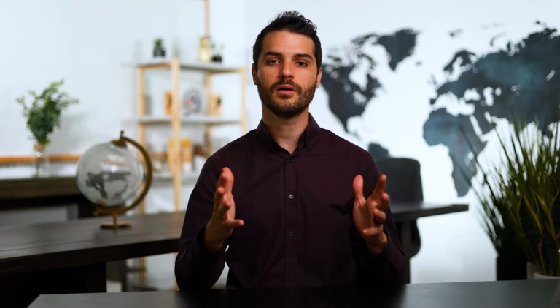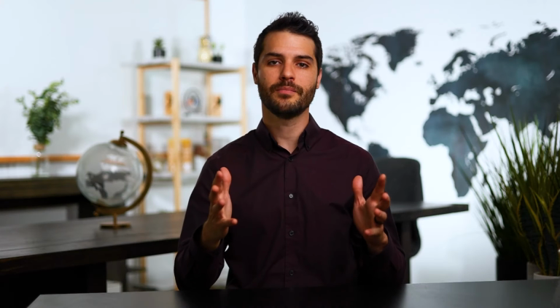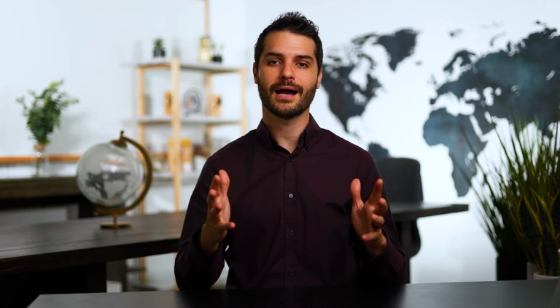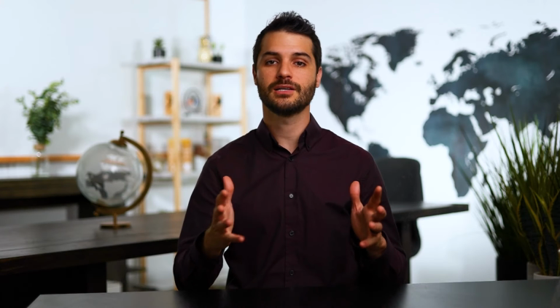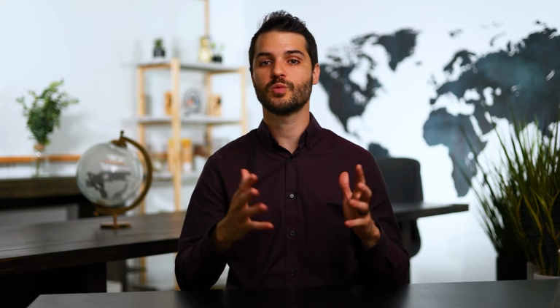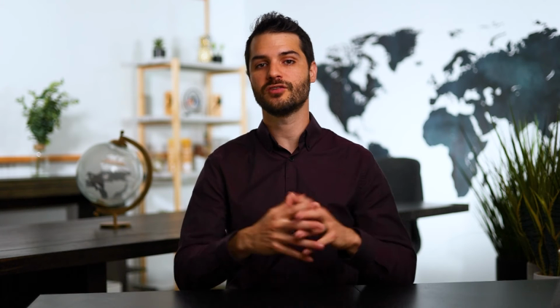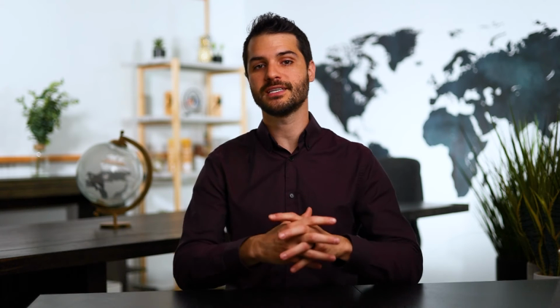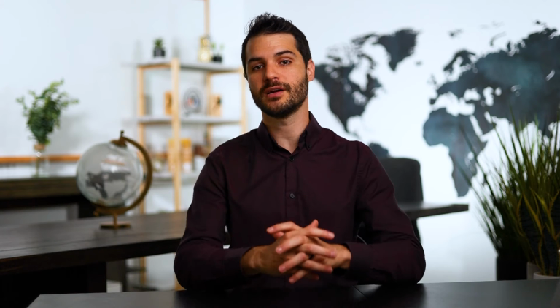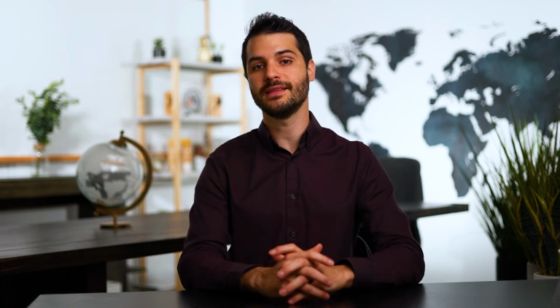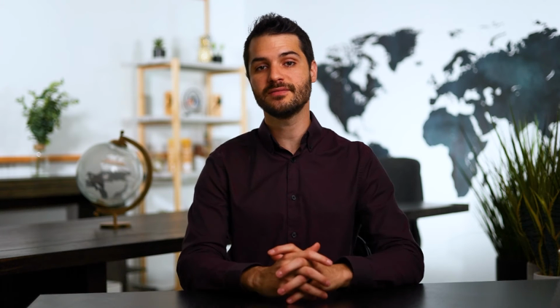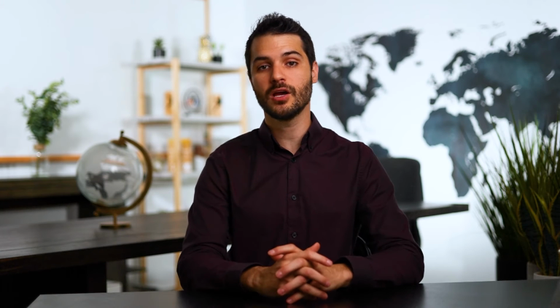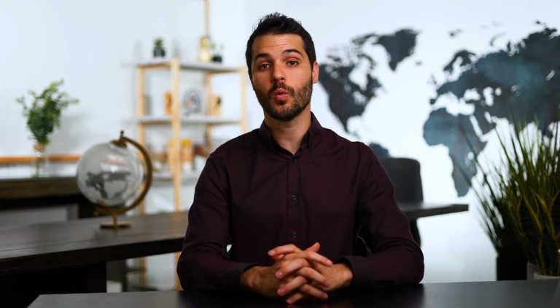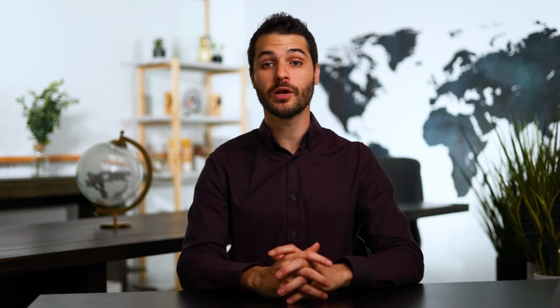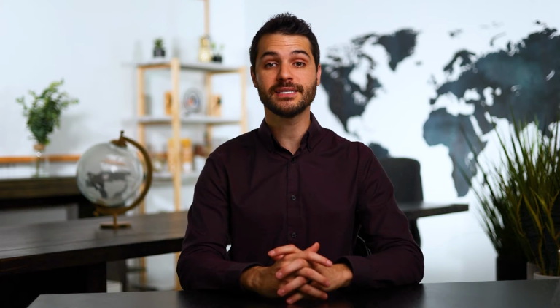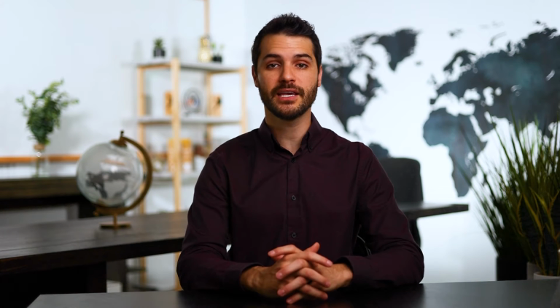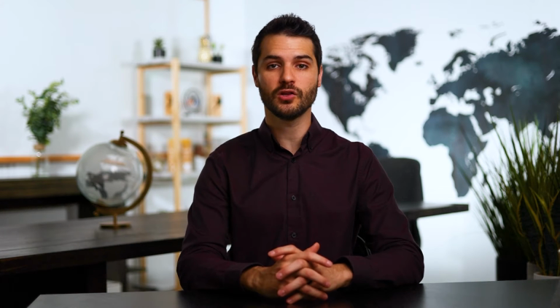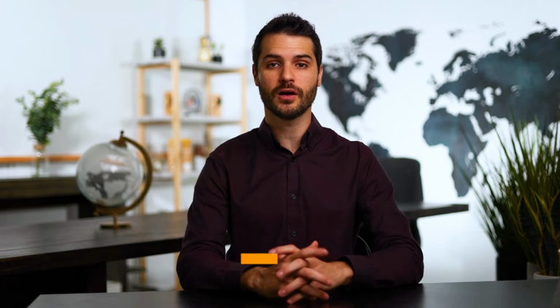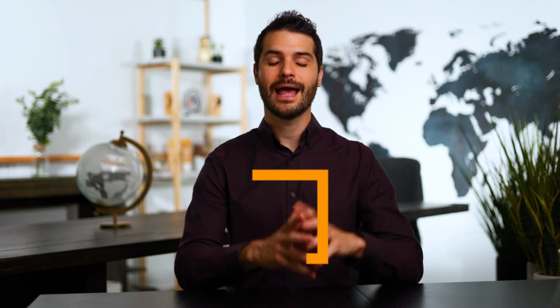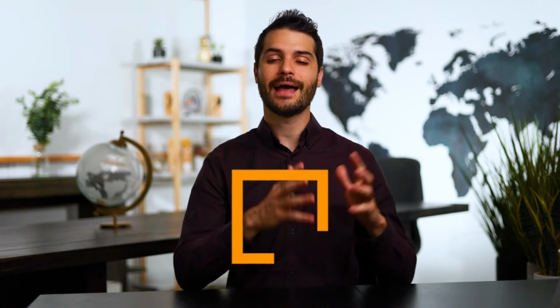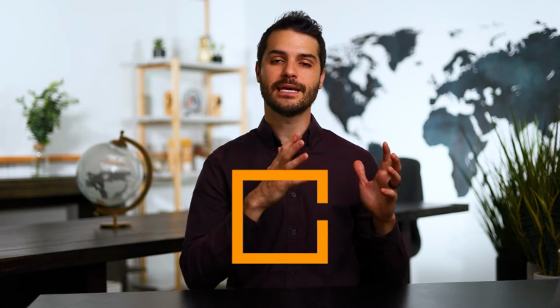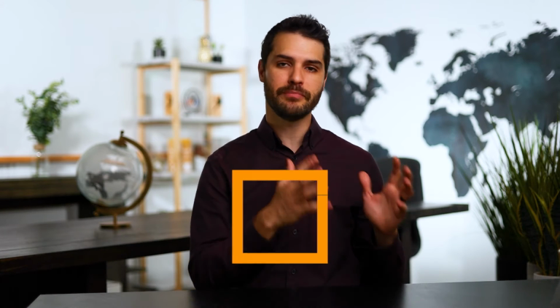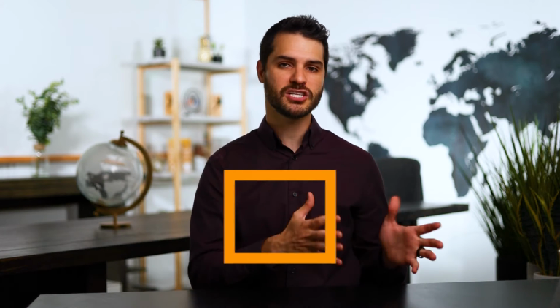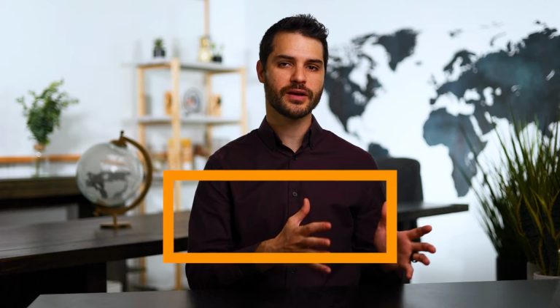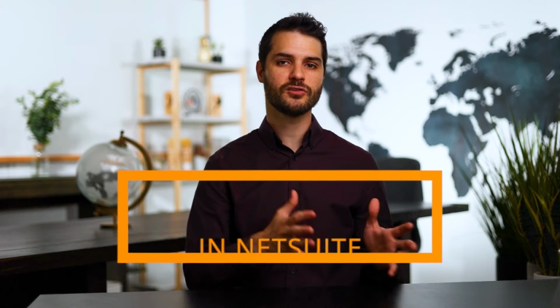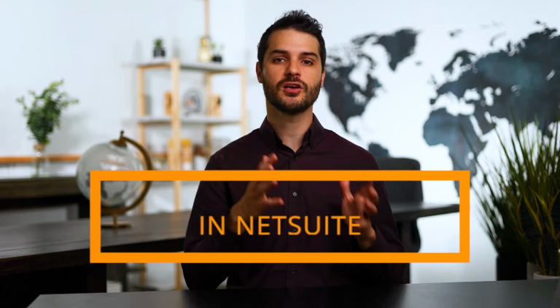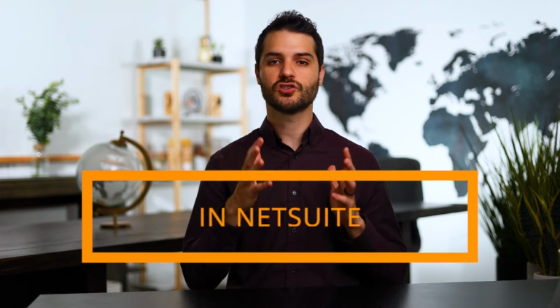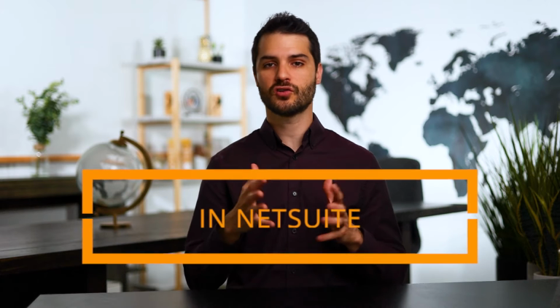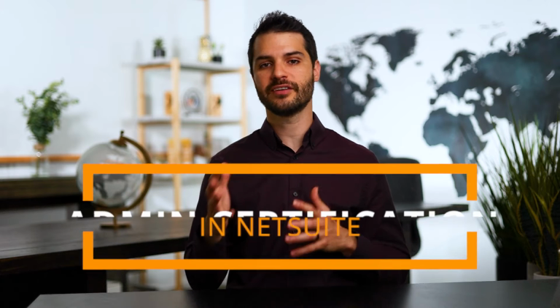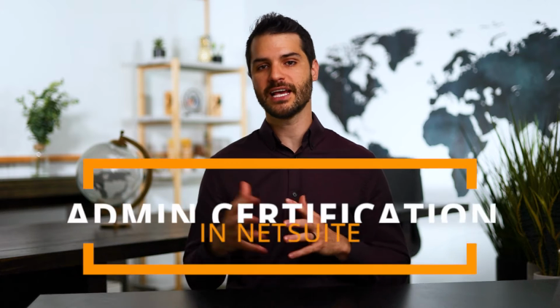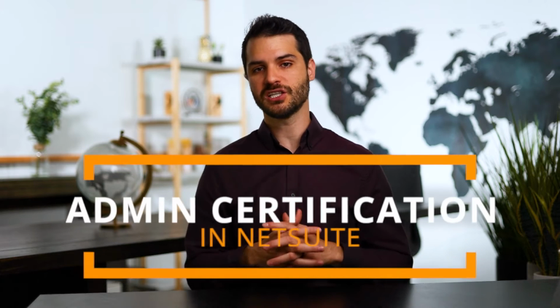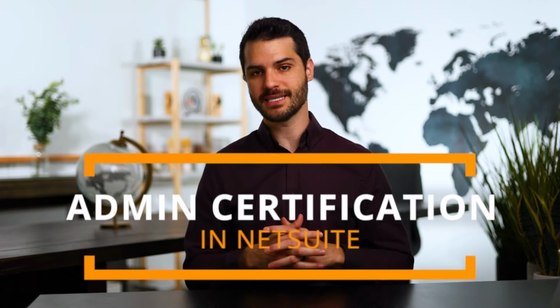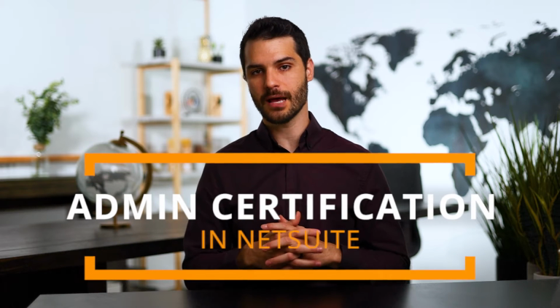Welcome back. Sweet Chris here. In this video, we're gonna be taking a look at the Administrator's Certification Exam.